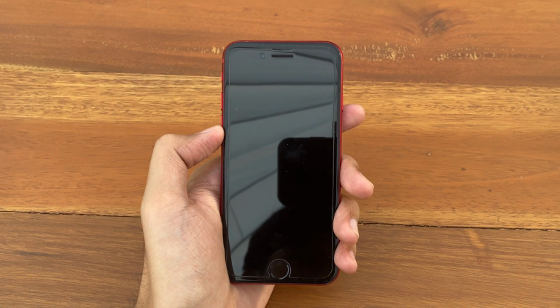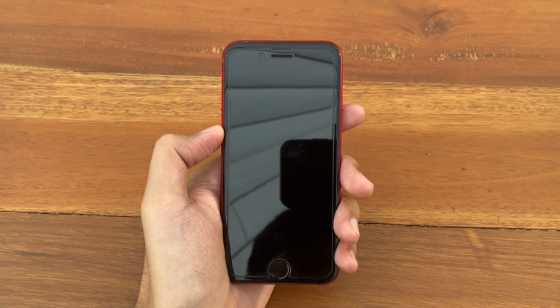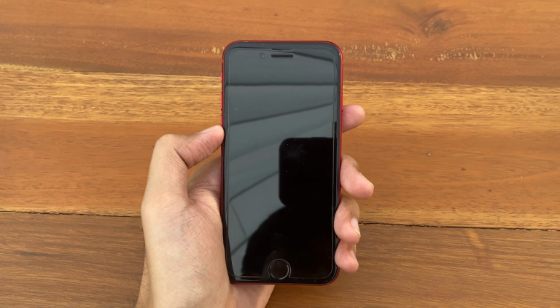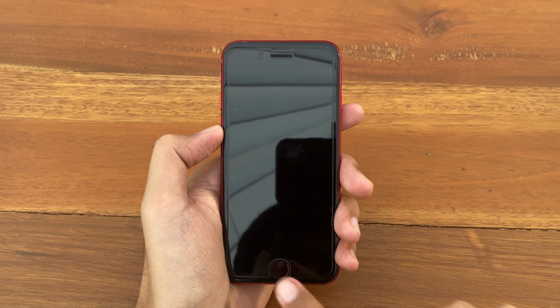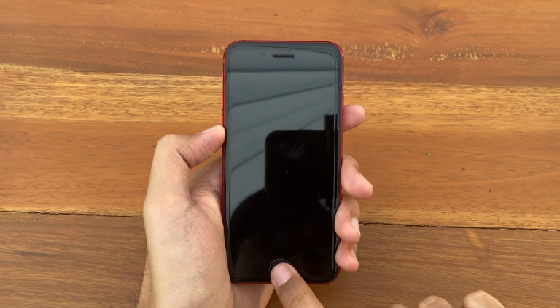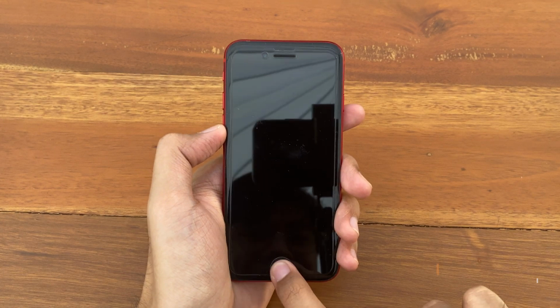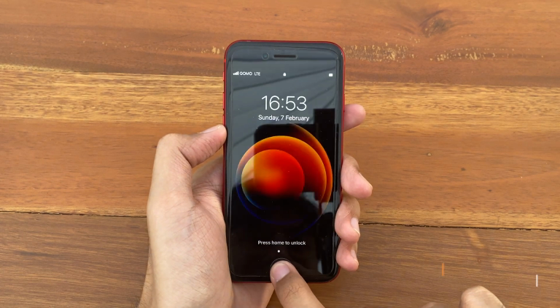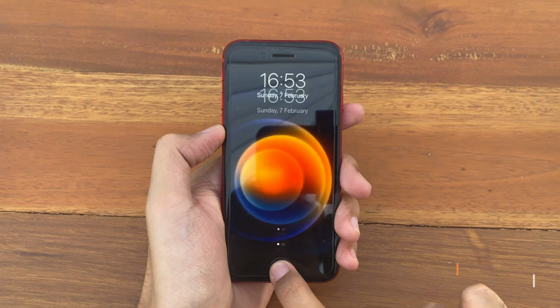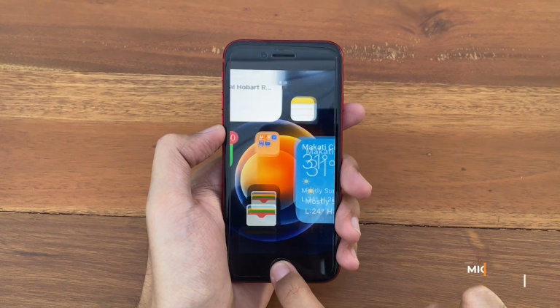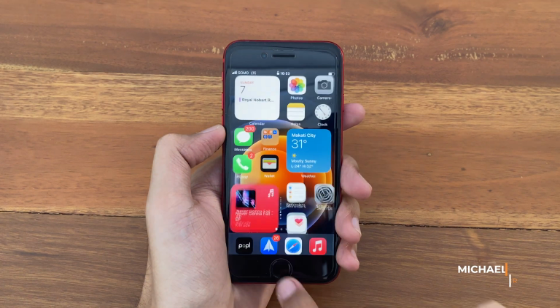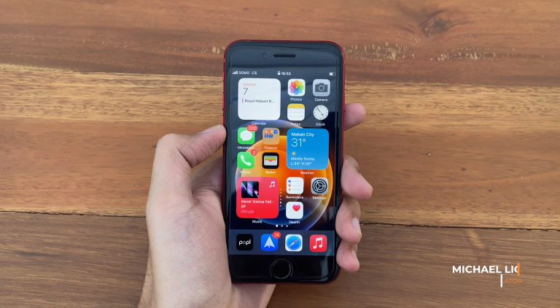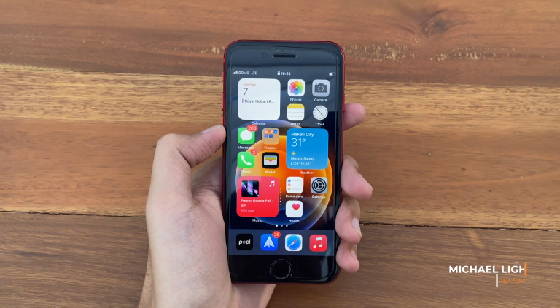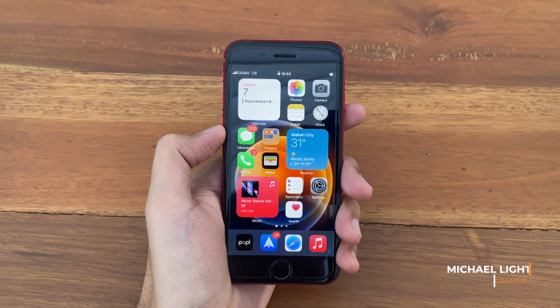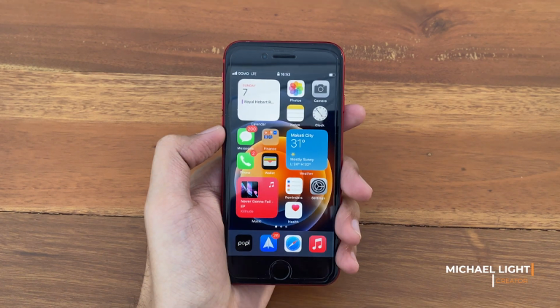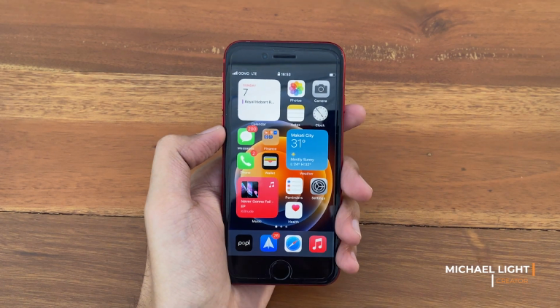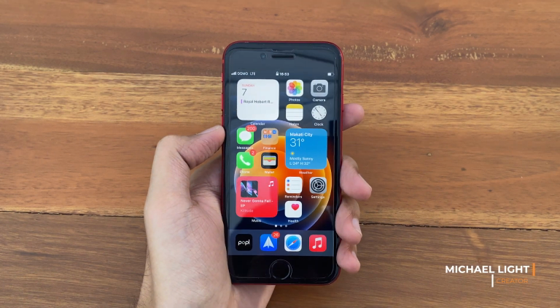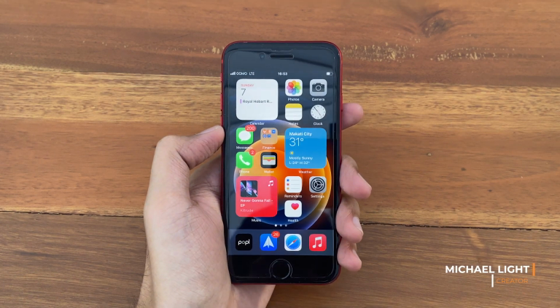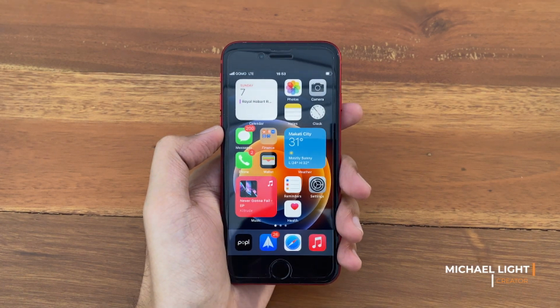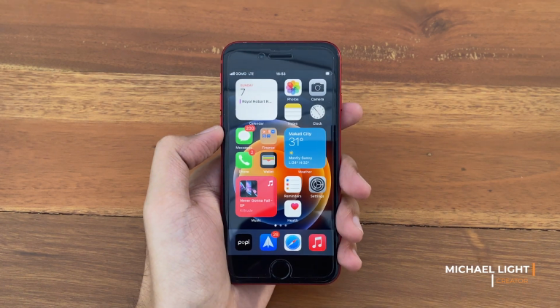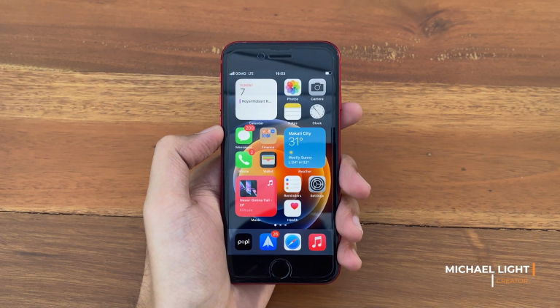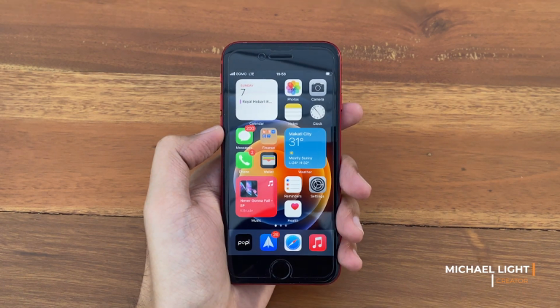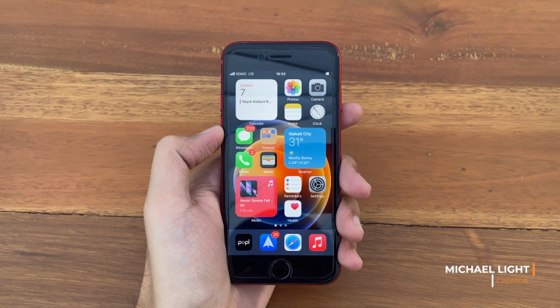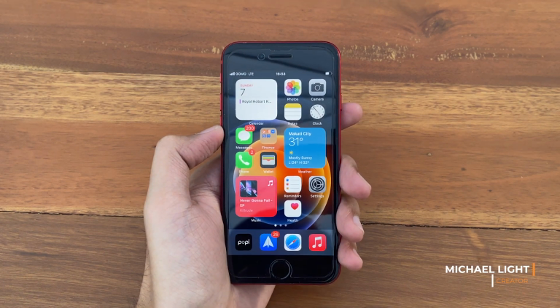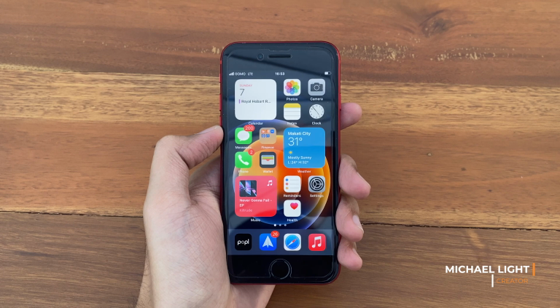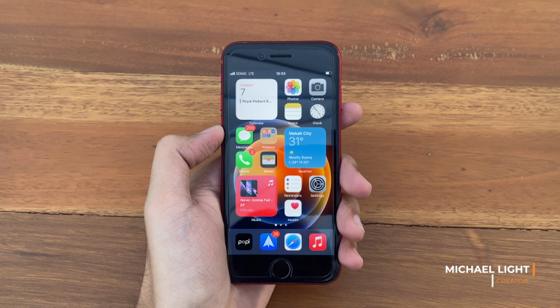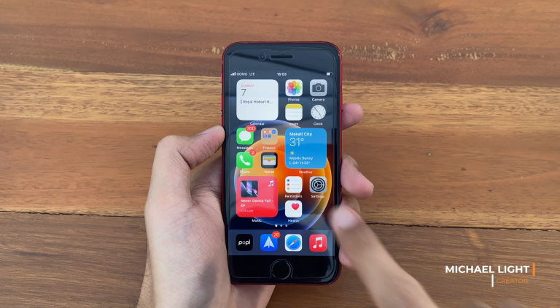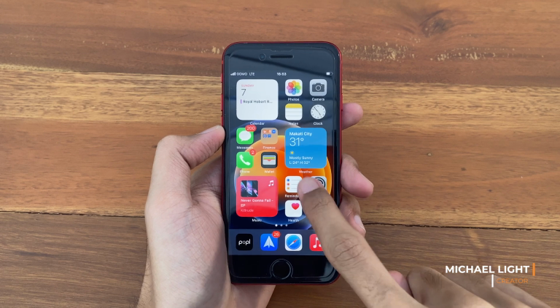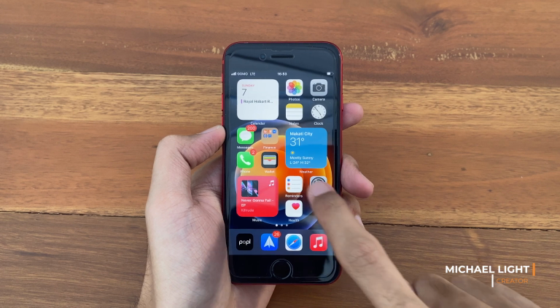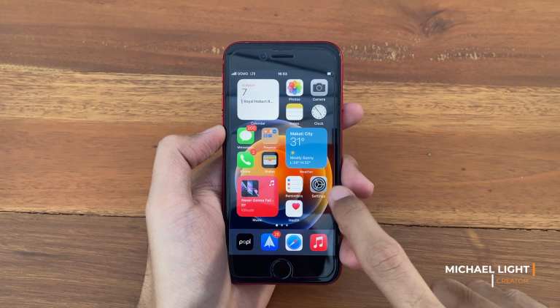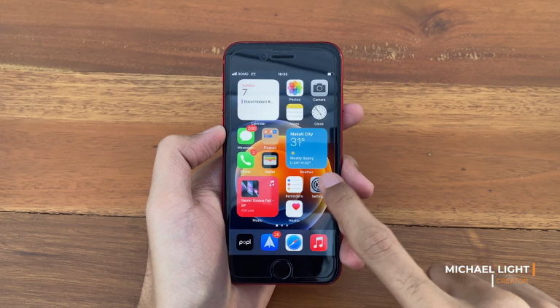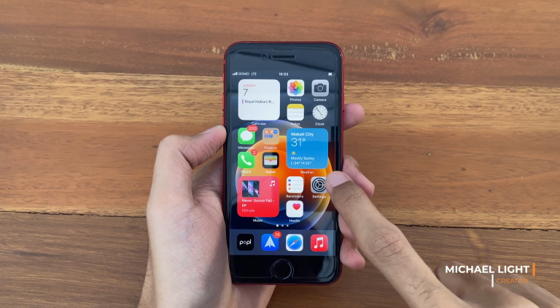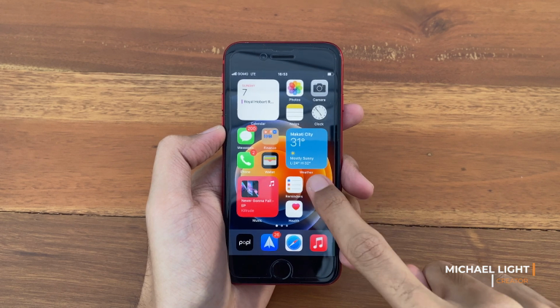What is up guys, Light here. In today's video, we're gonna check out iOS 14.5 on the iPhone SE.